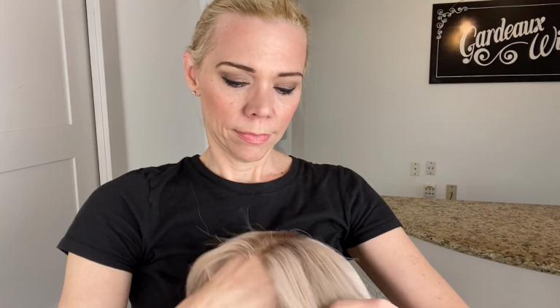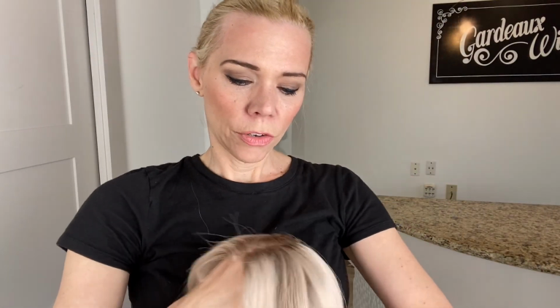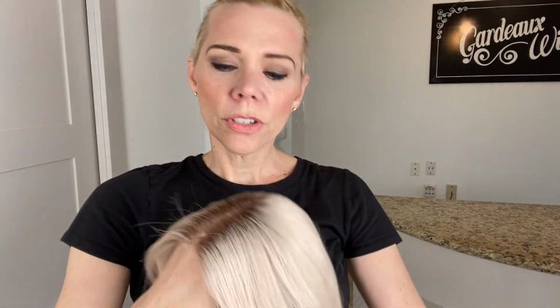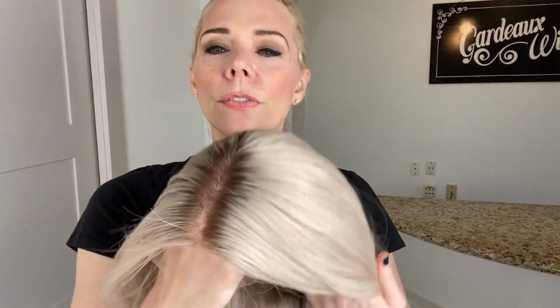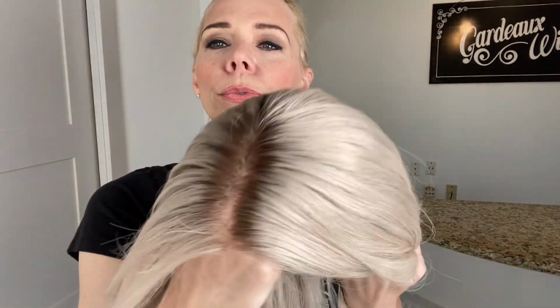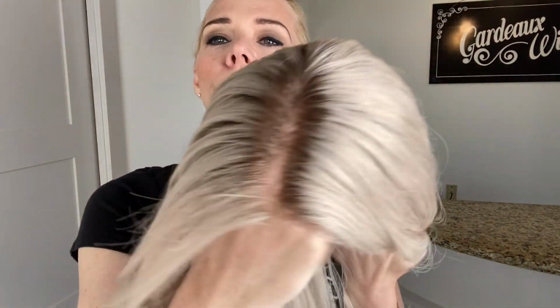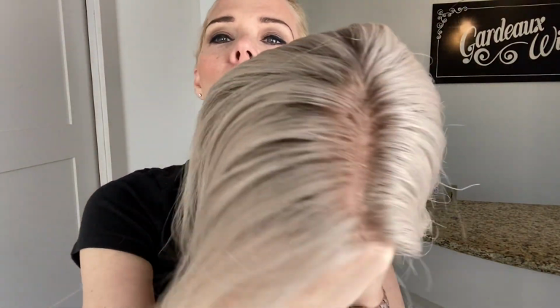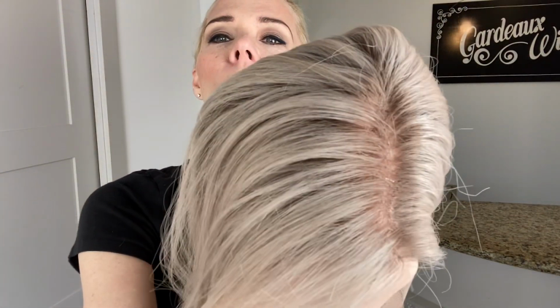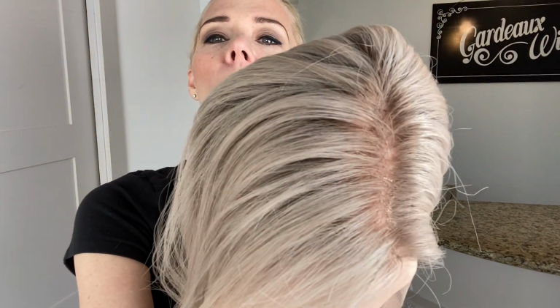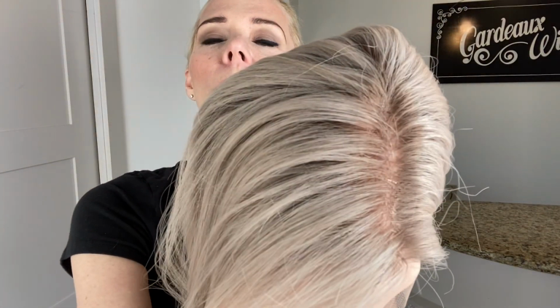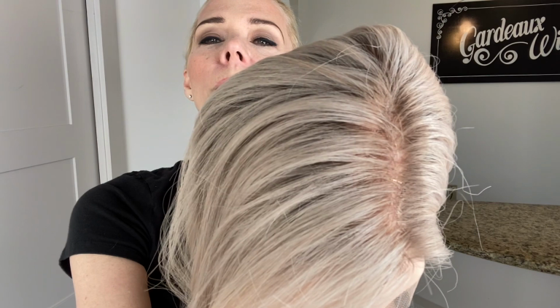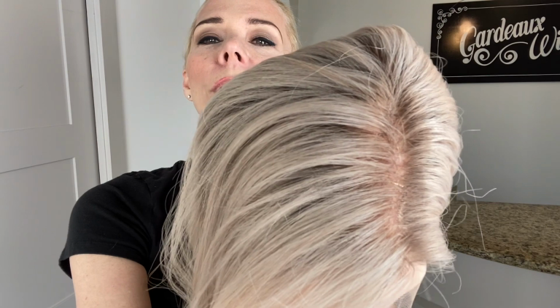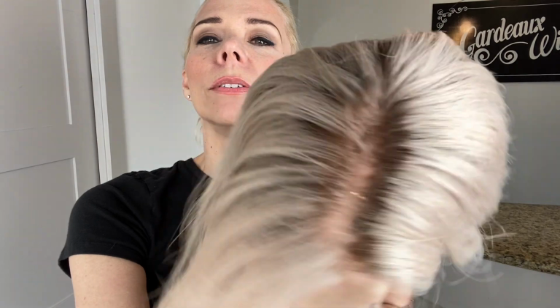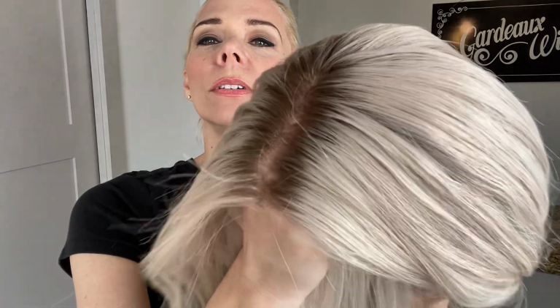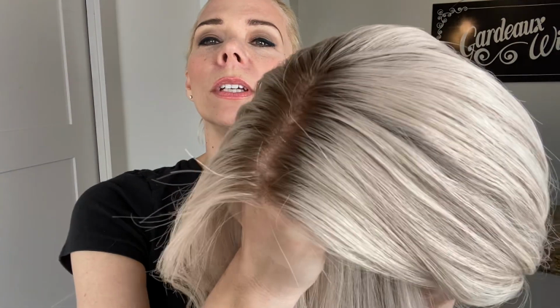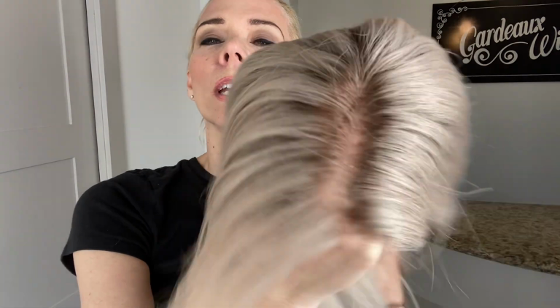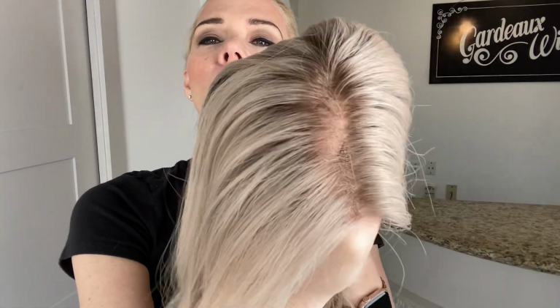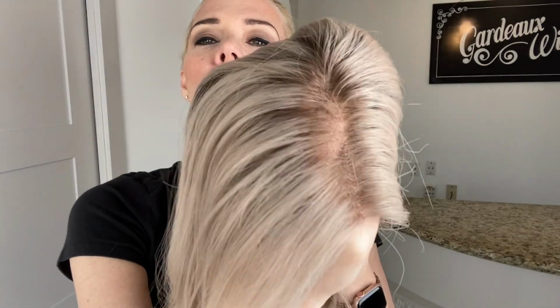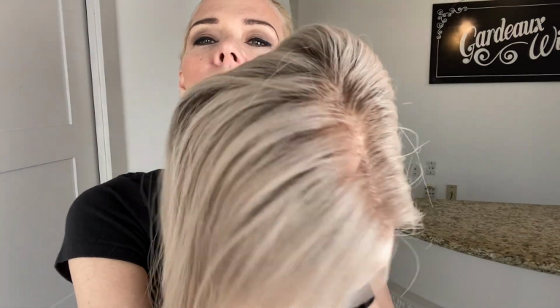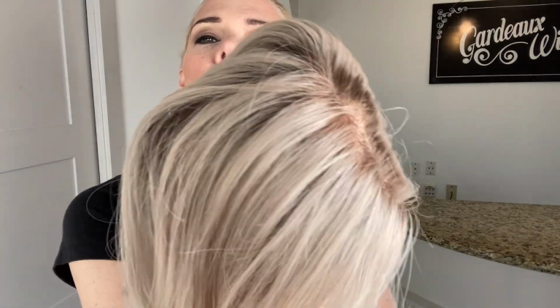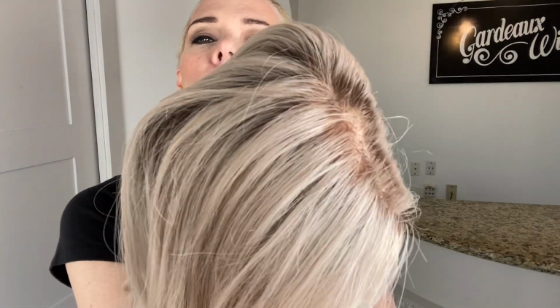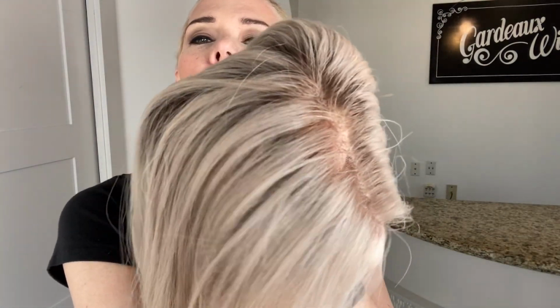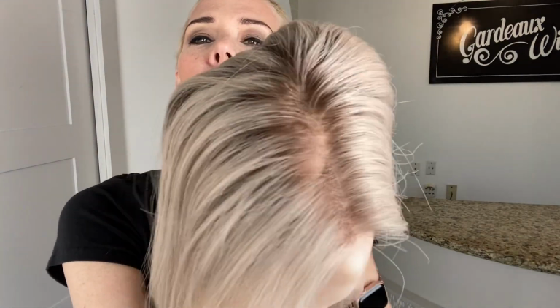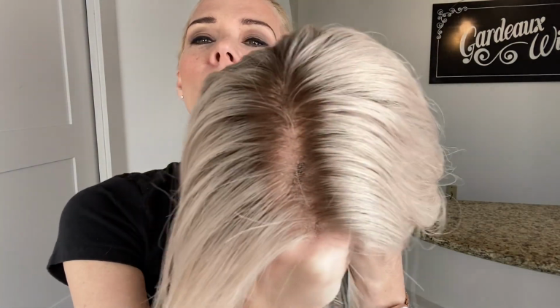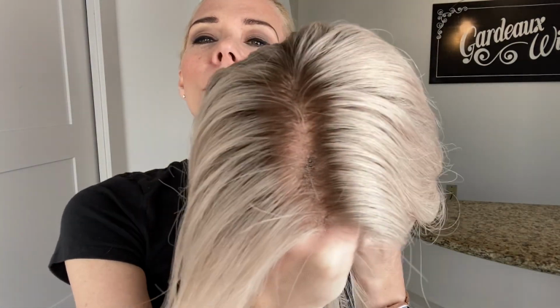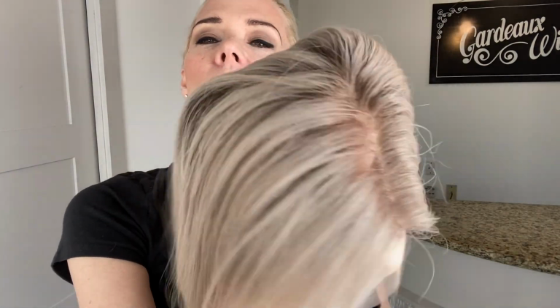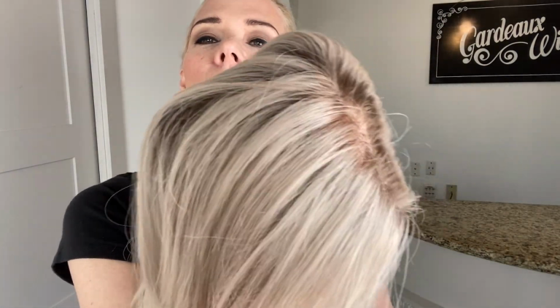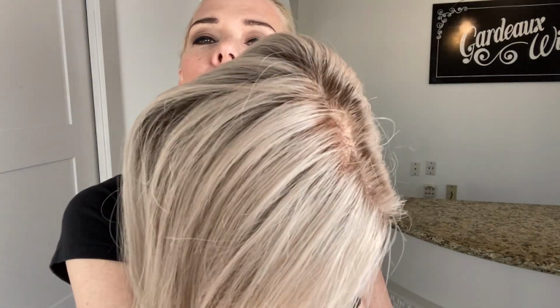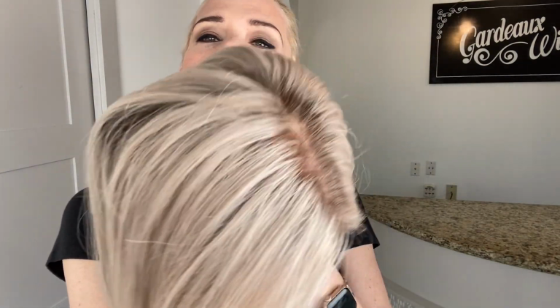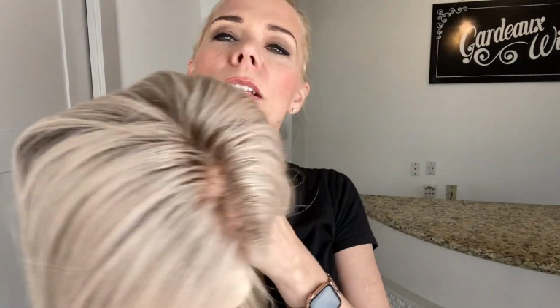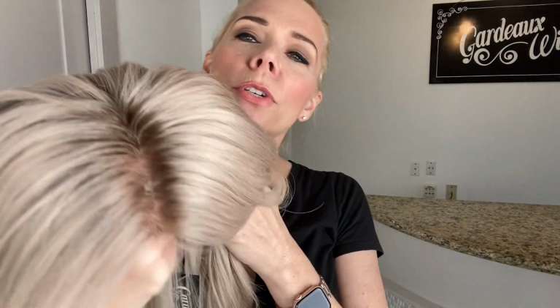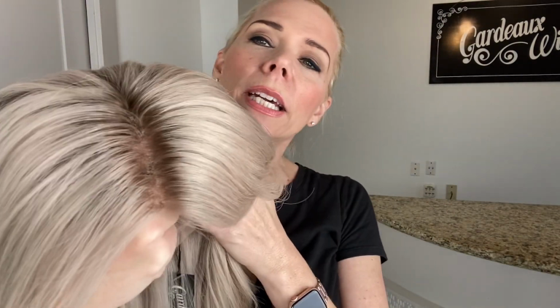Very soft root. There we go. Kind of can look a little darker on camera, but I think right there you can see it's pretty light.